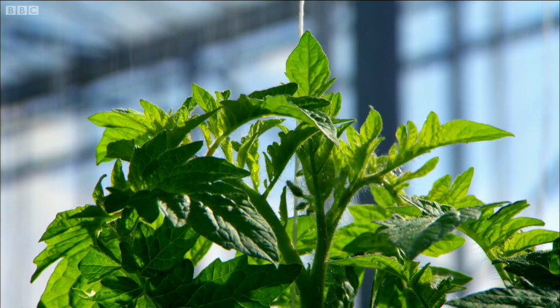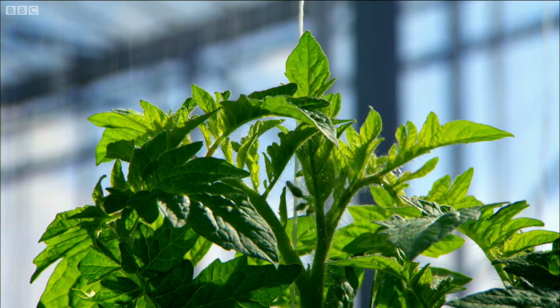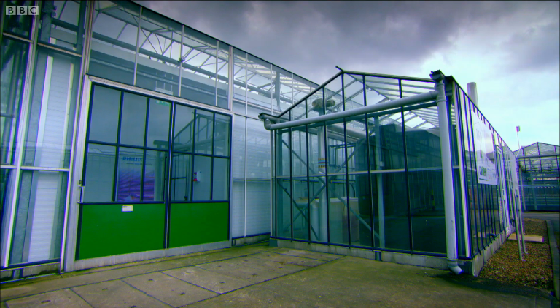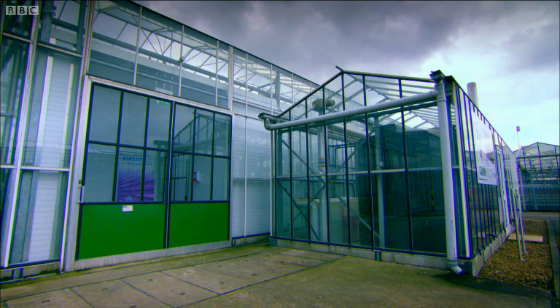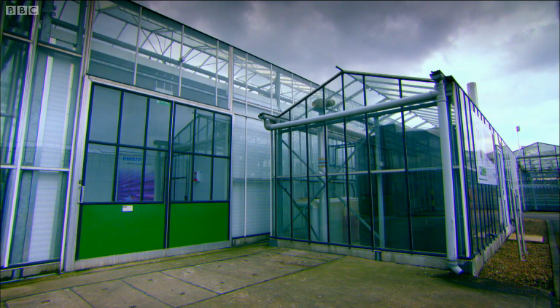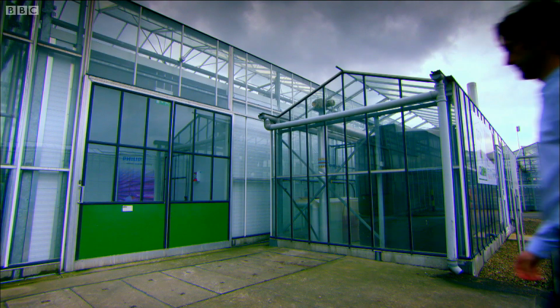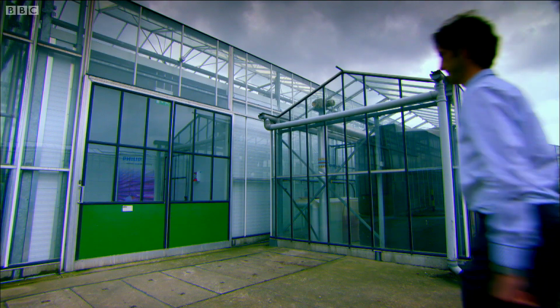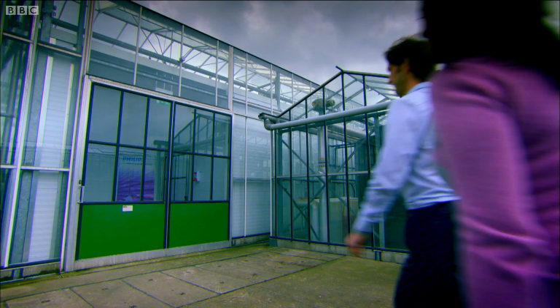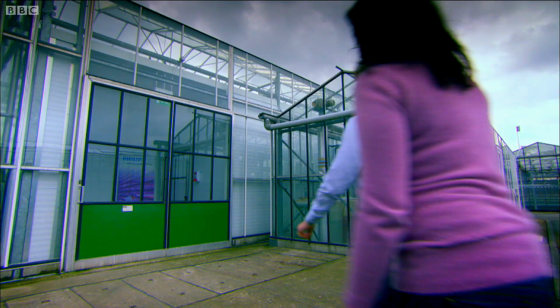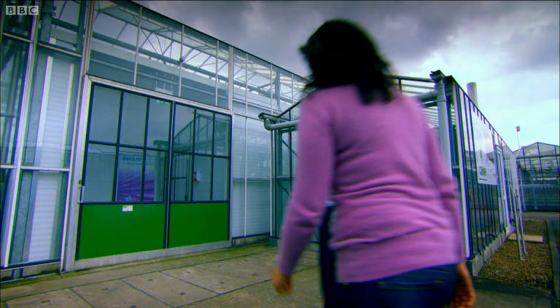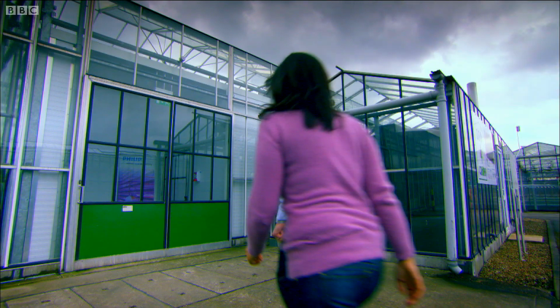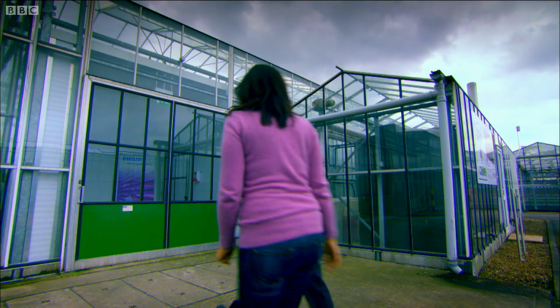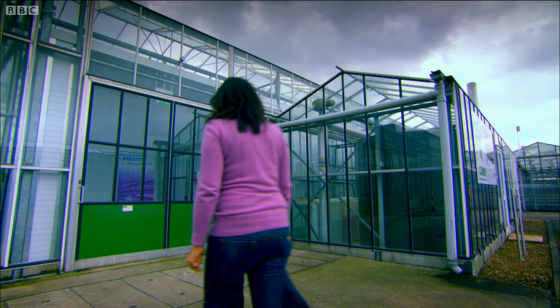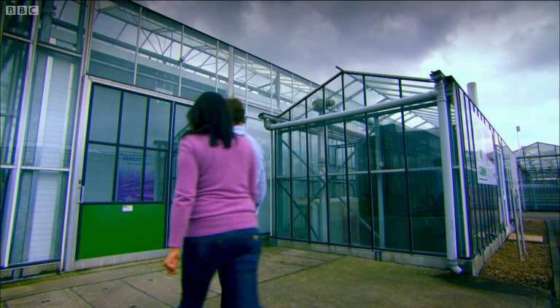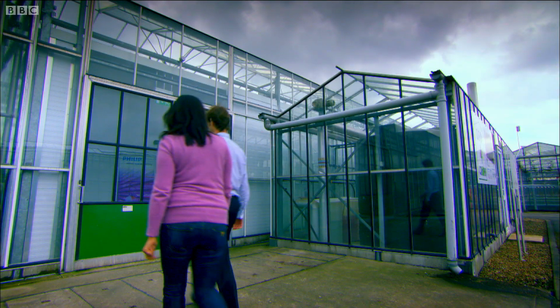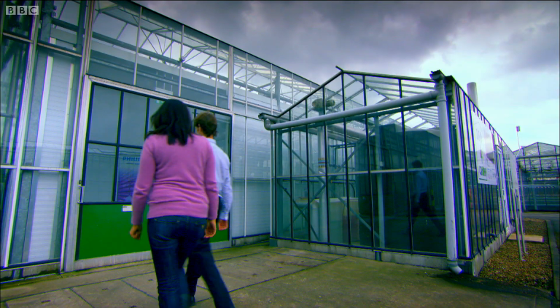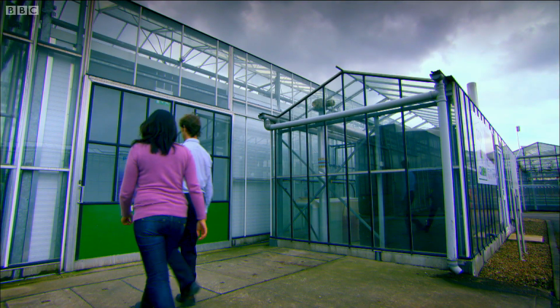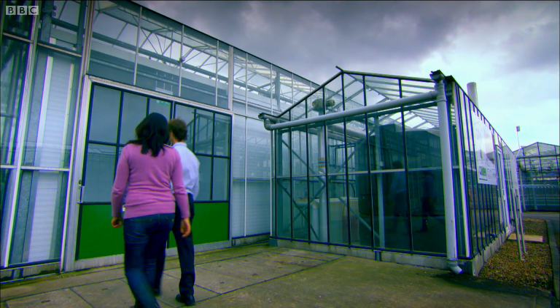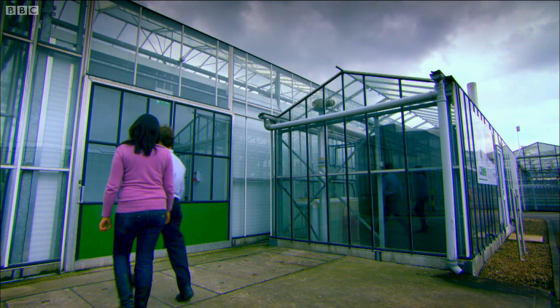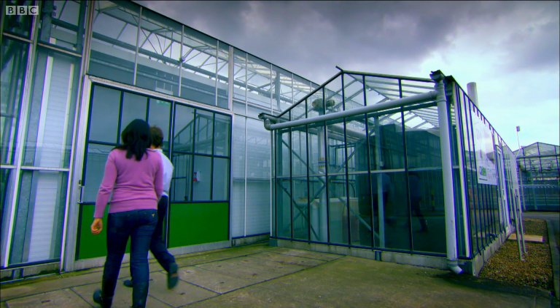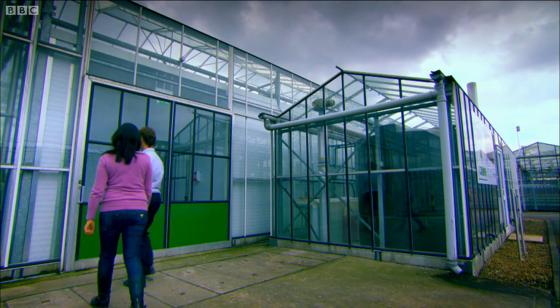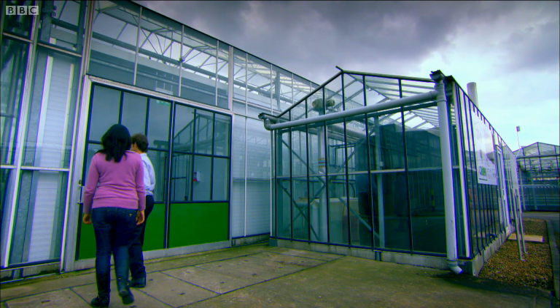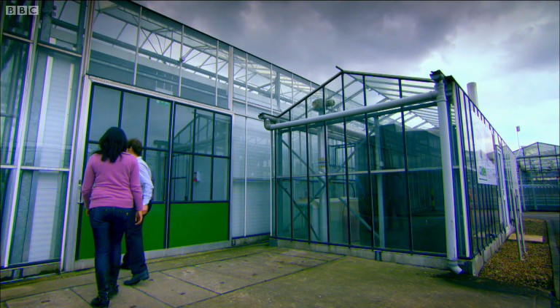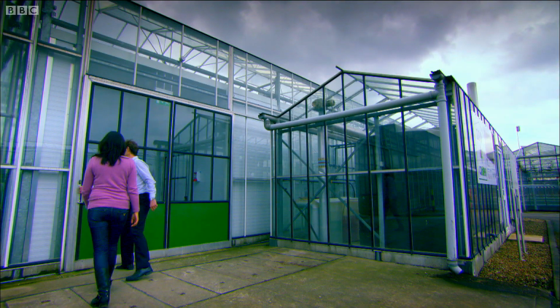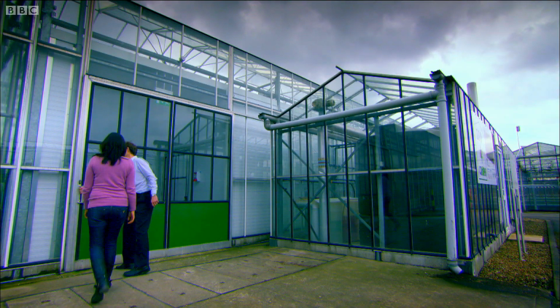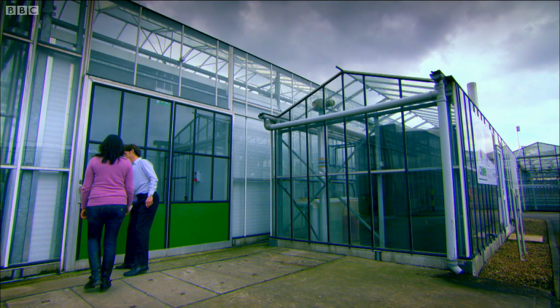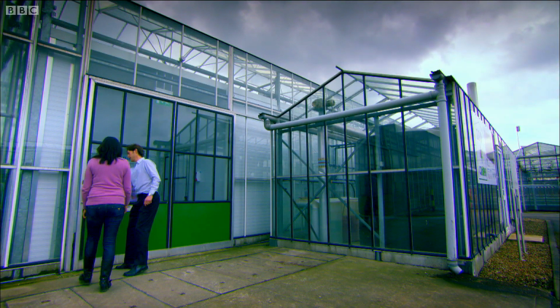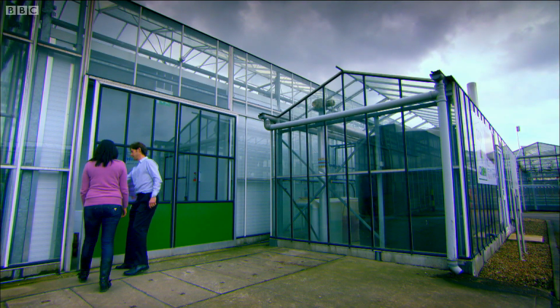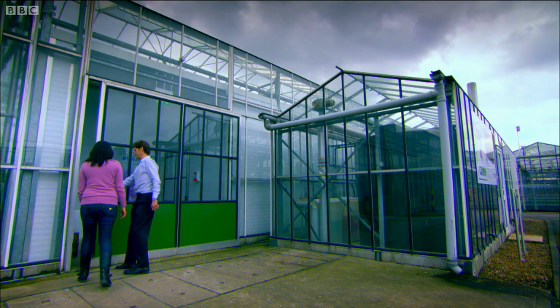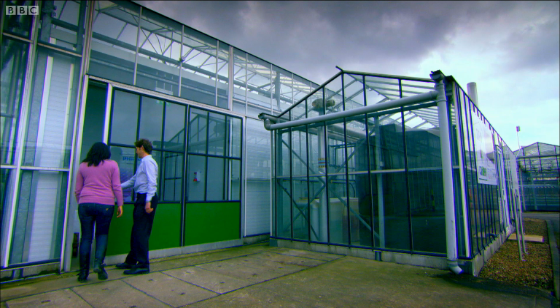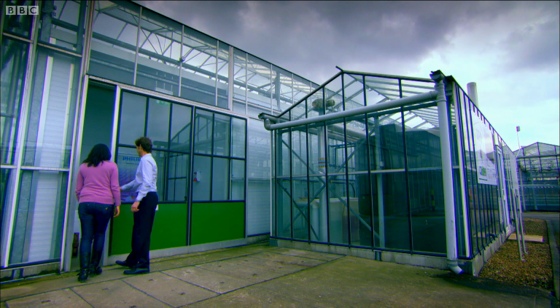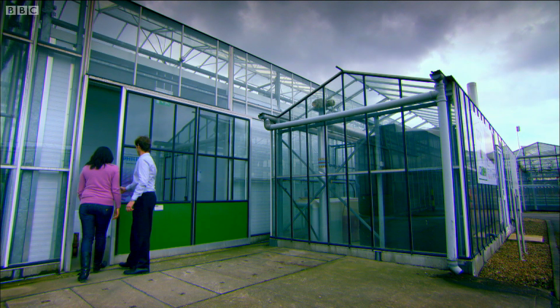At this research centre in Yorkshire, they're exploring how plants grow without green light.